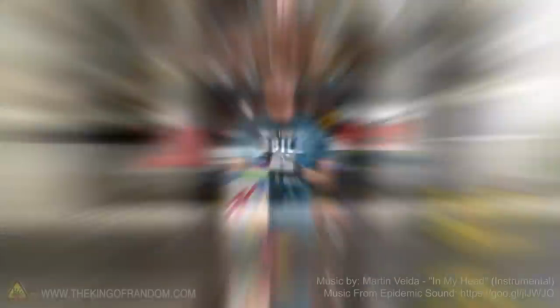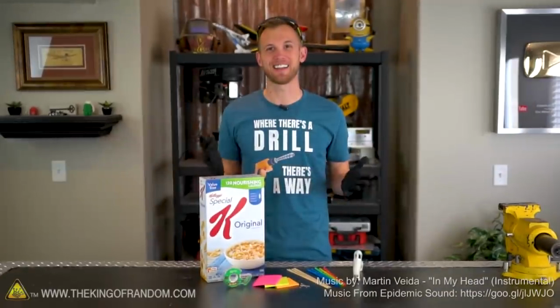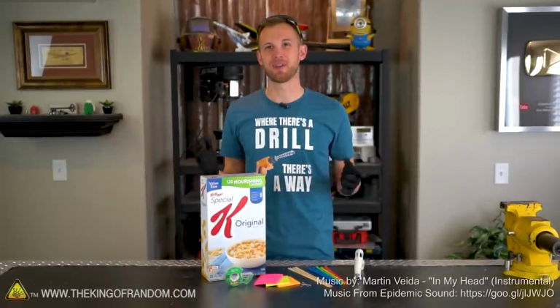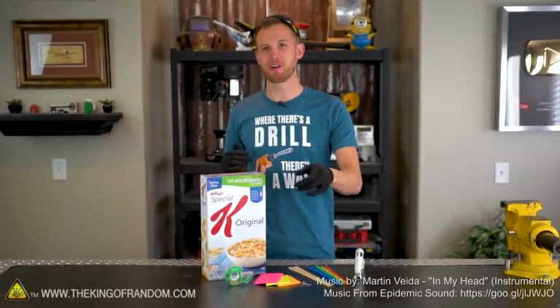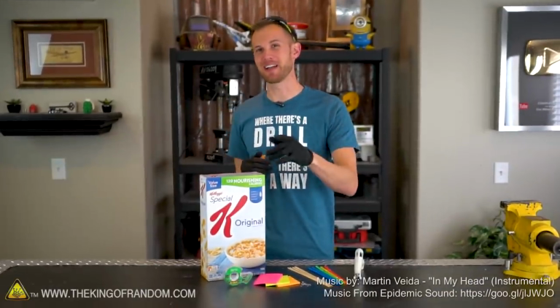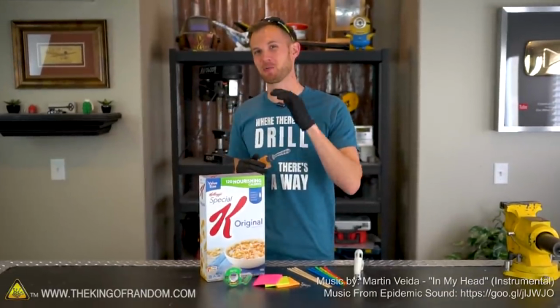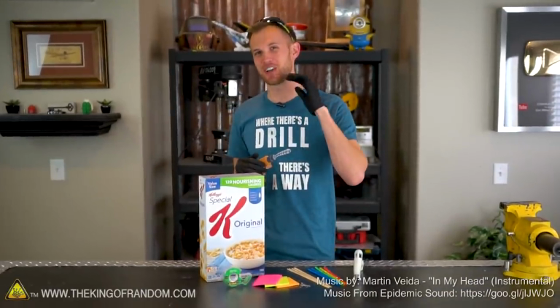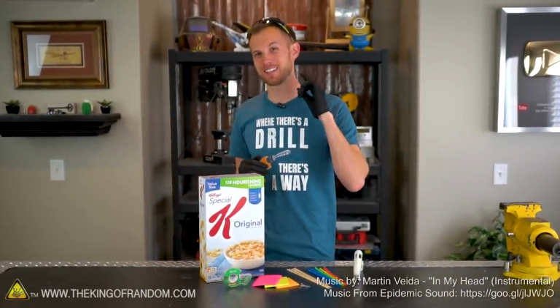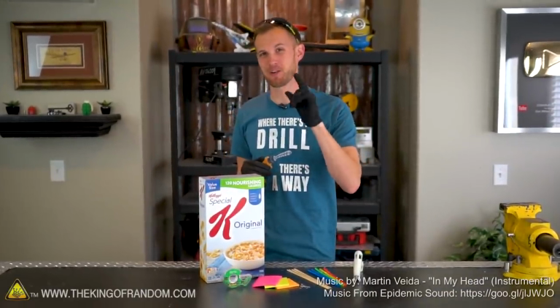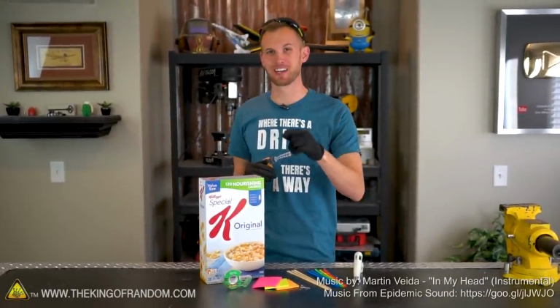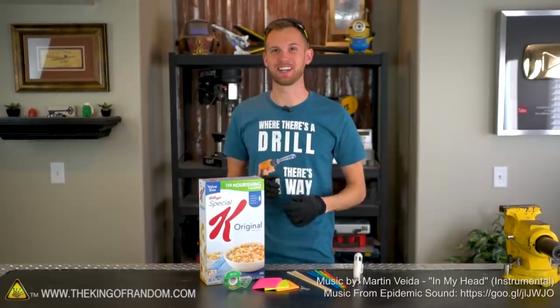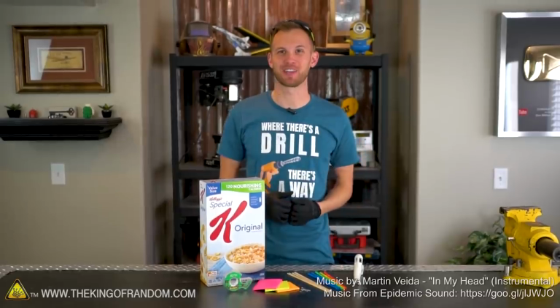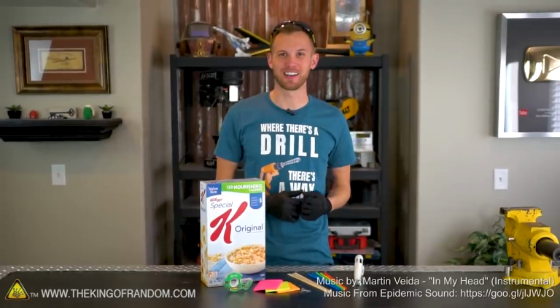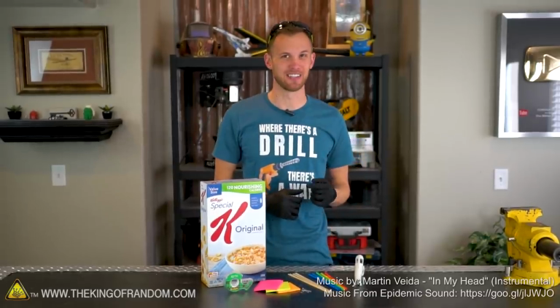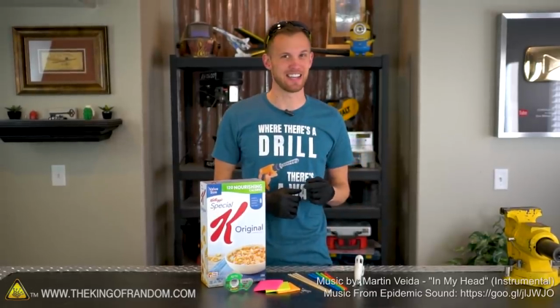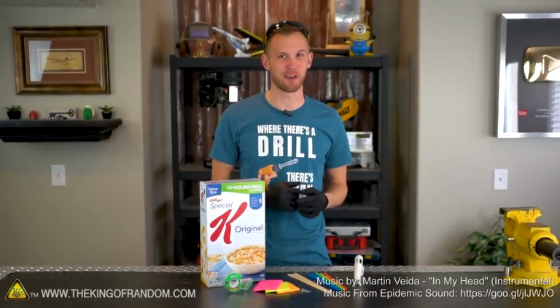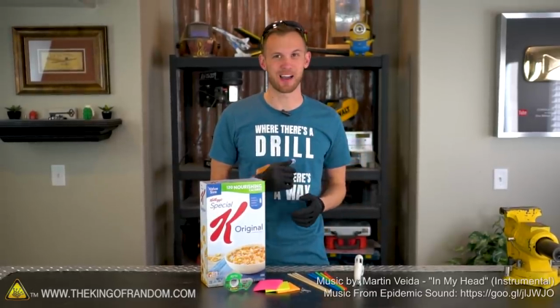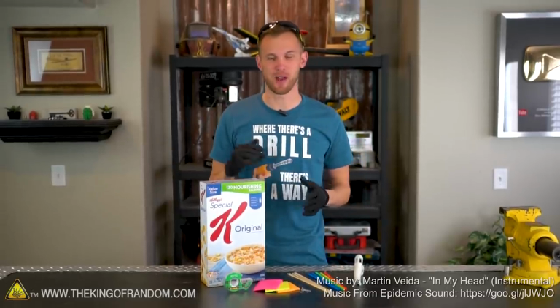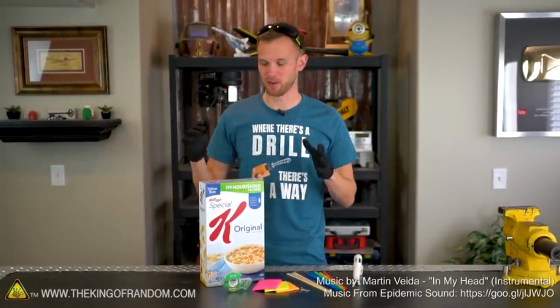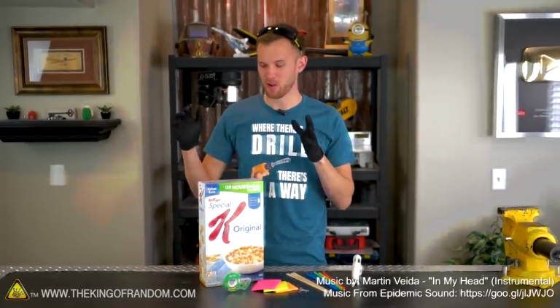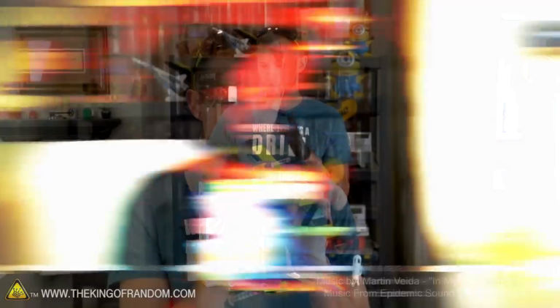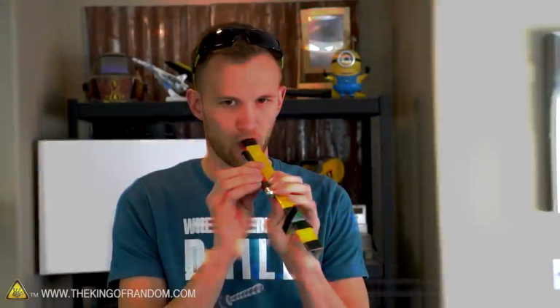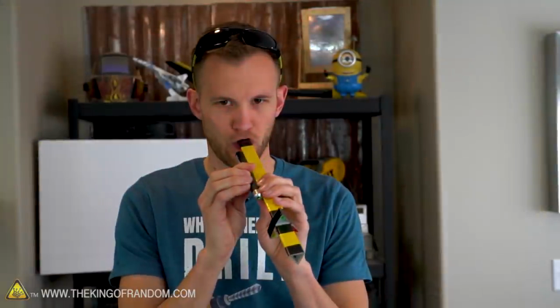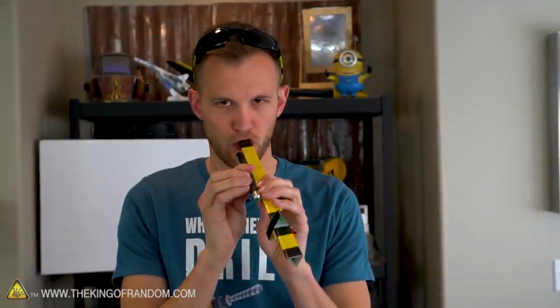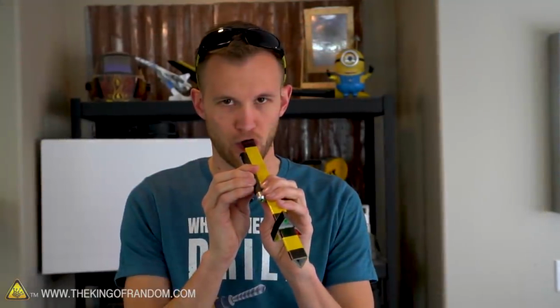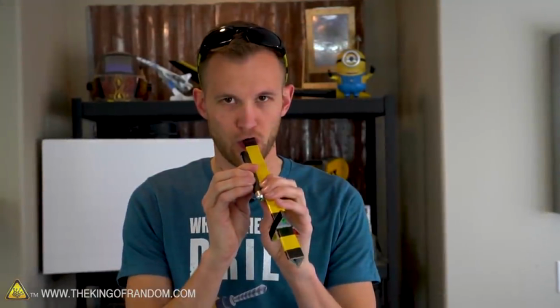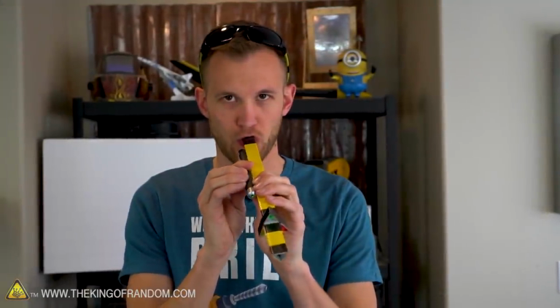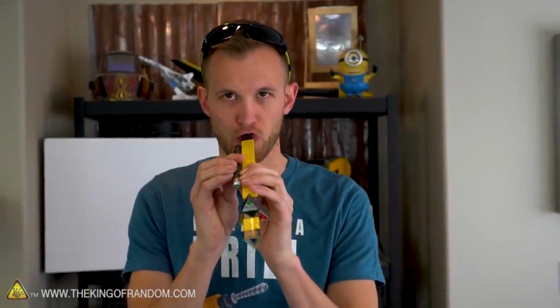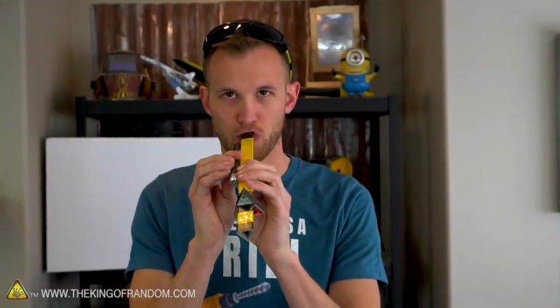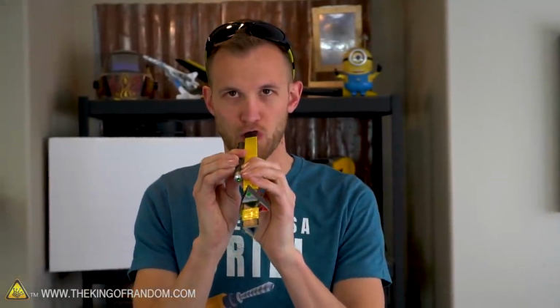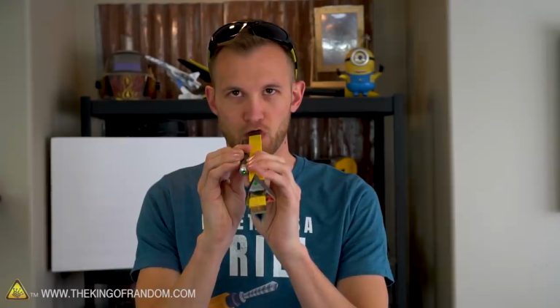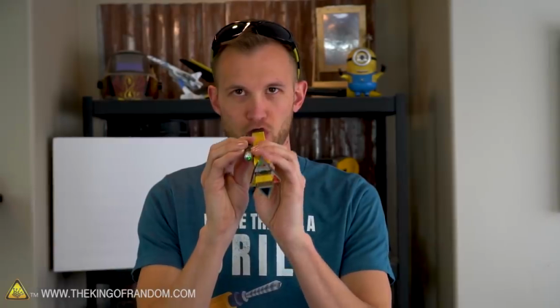Hey guys, I'm Nate. Welcome back to the workshop. Today, we're gonna take a look at another DIY weapon. We're going to be building a blowgun out of a cereal box.